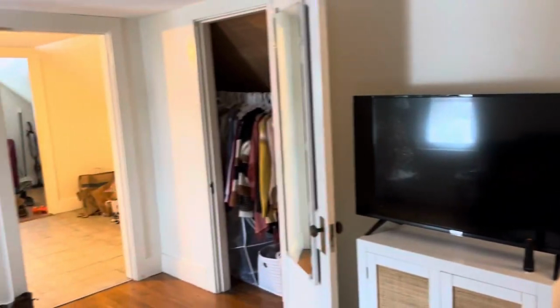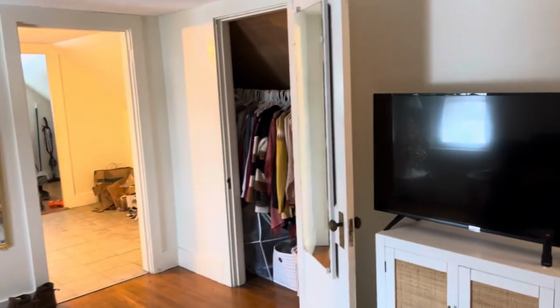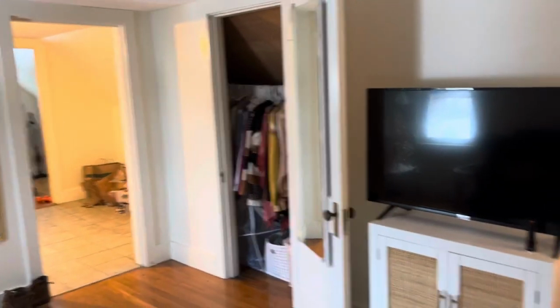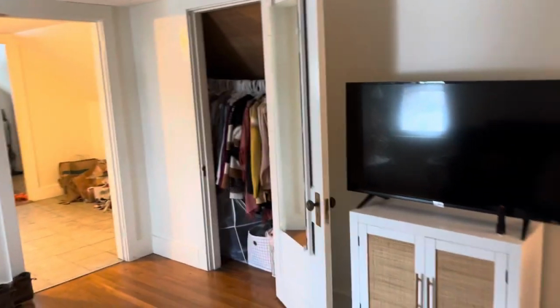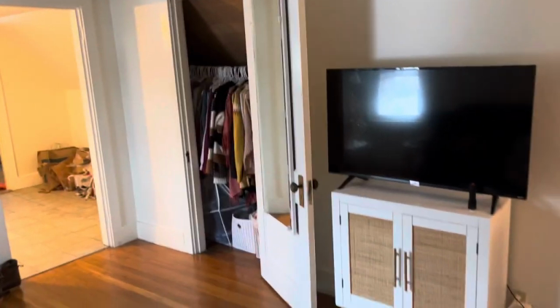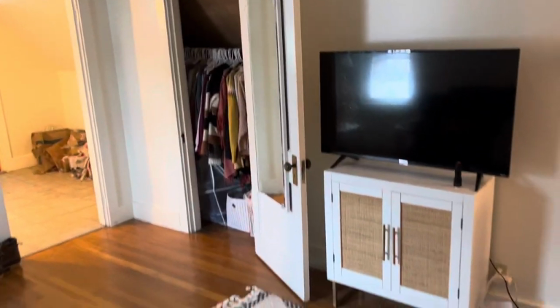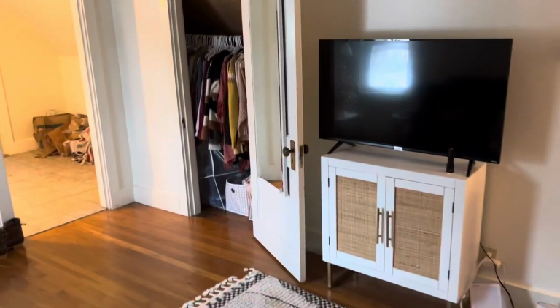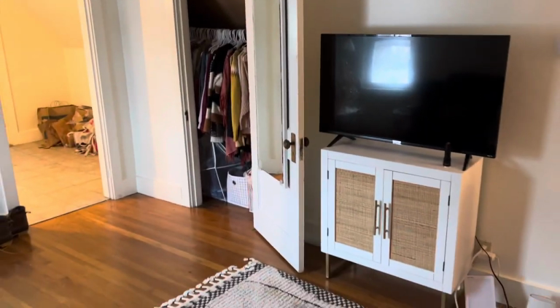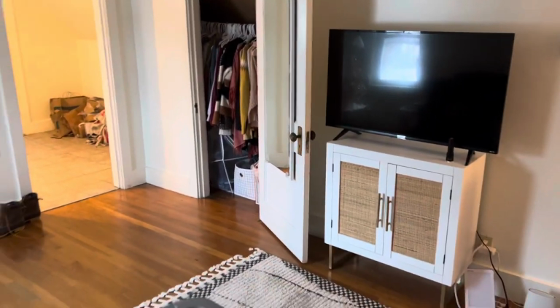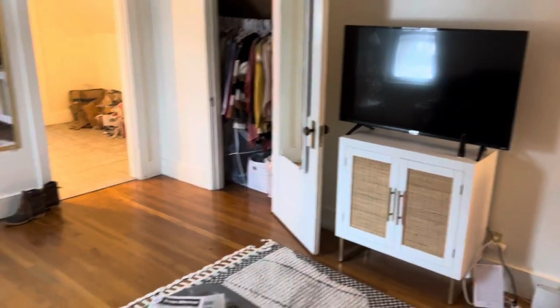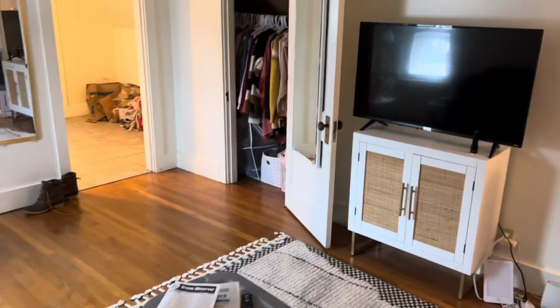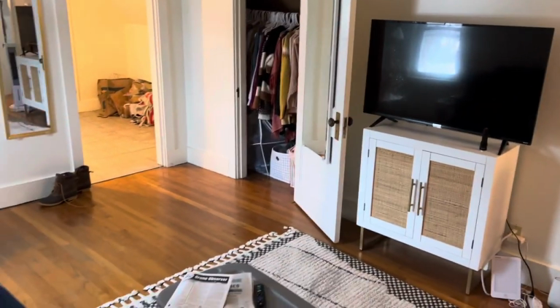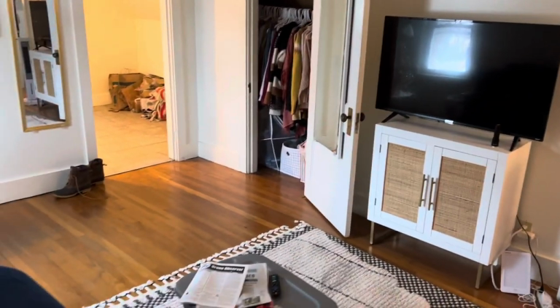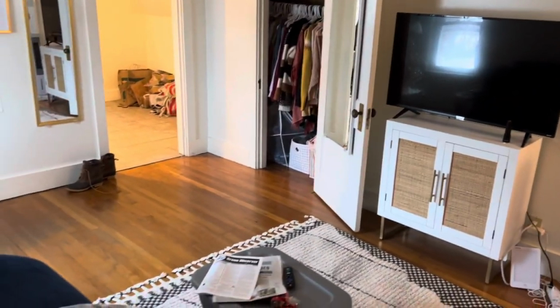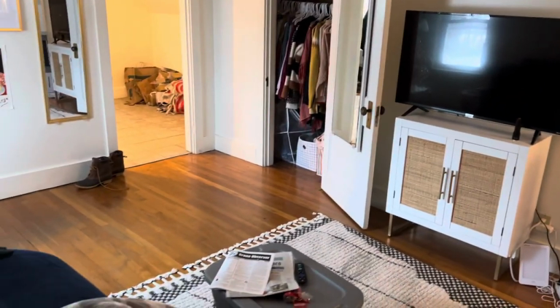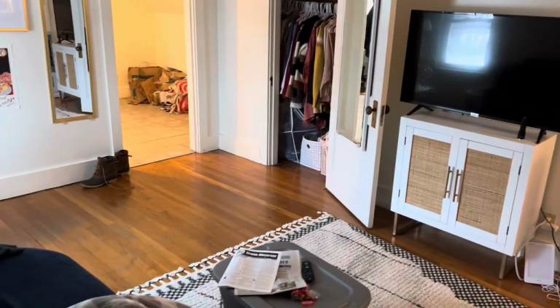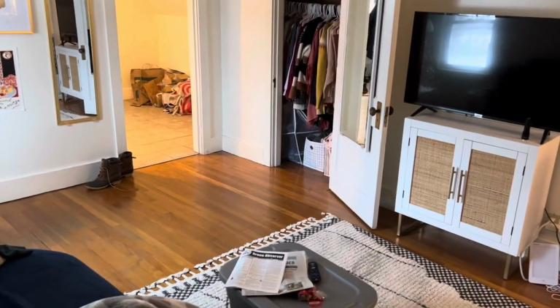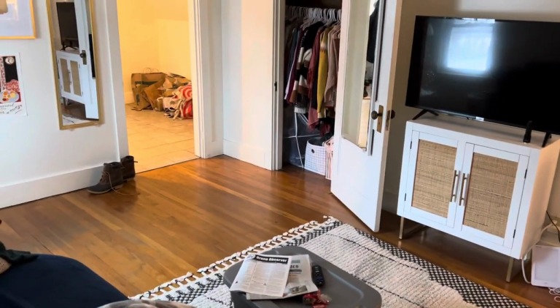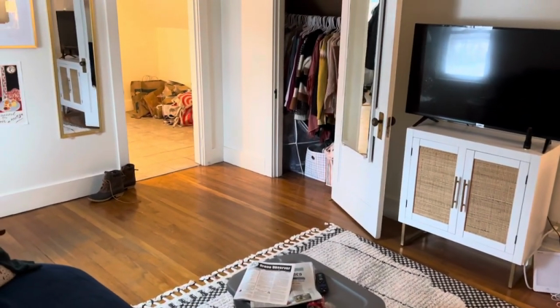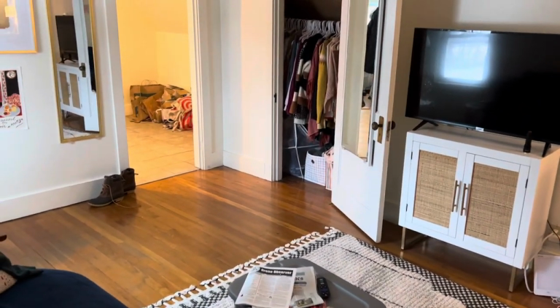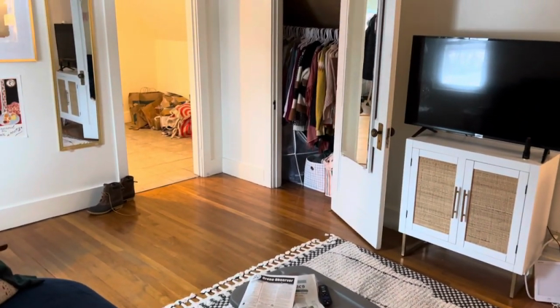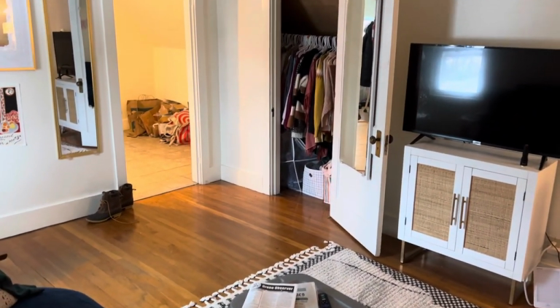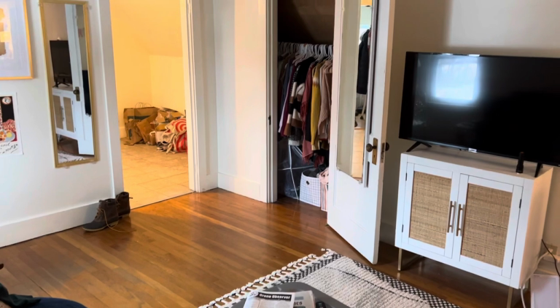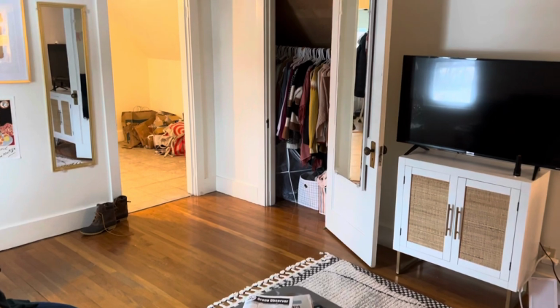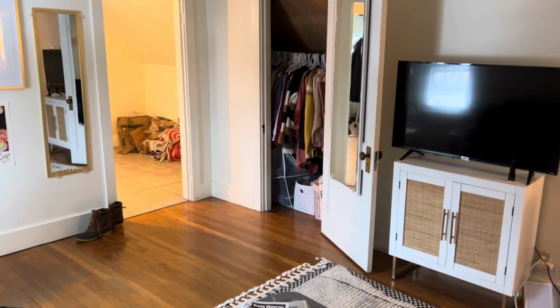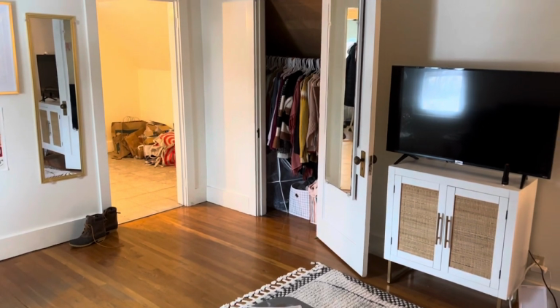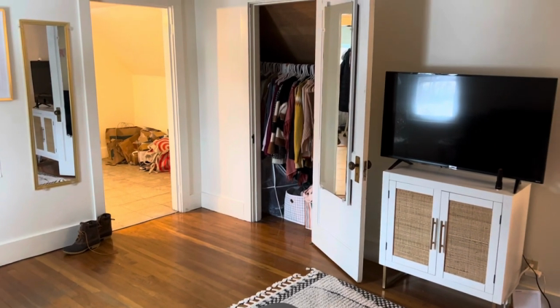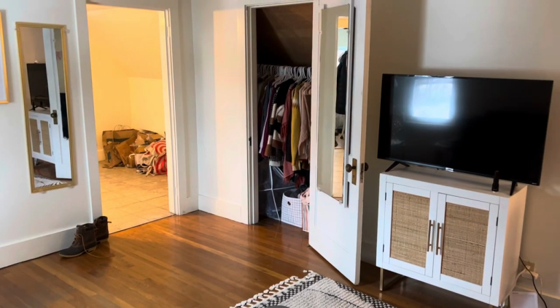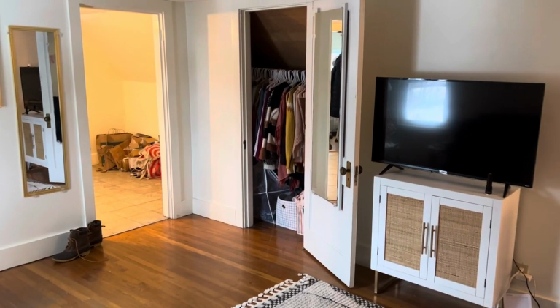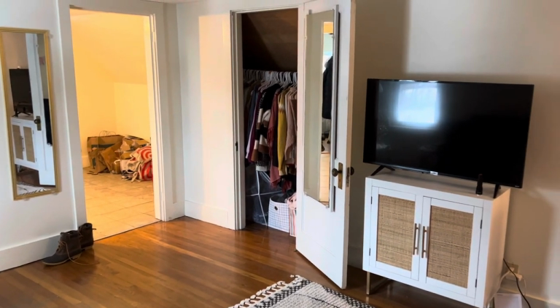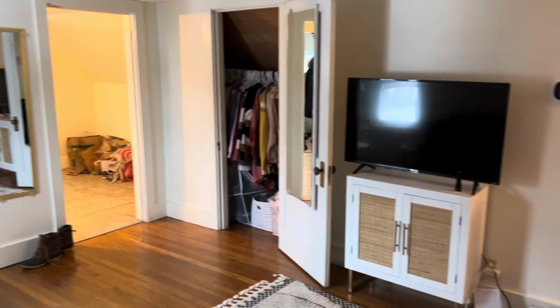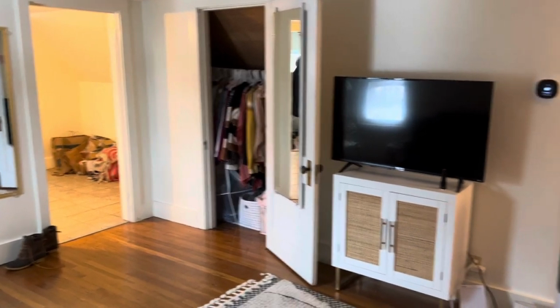This is the living room. Hardwood floors. Coat closet there.